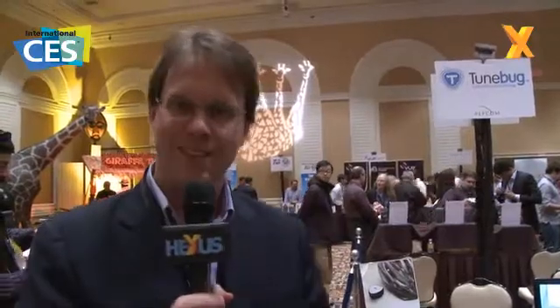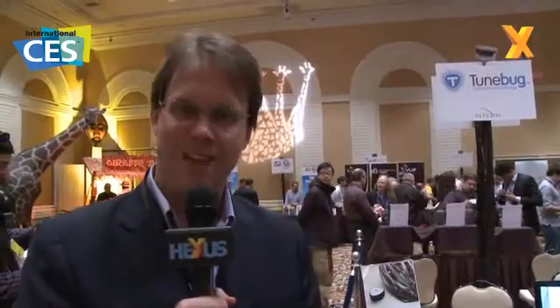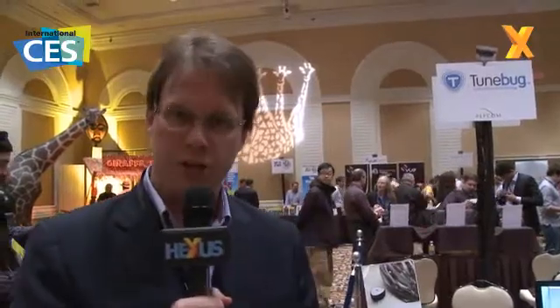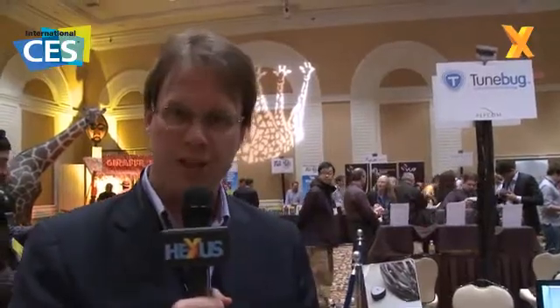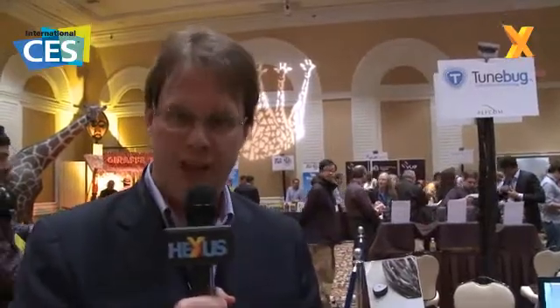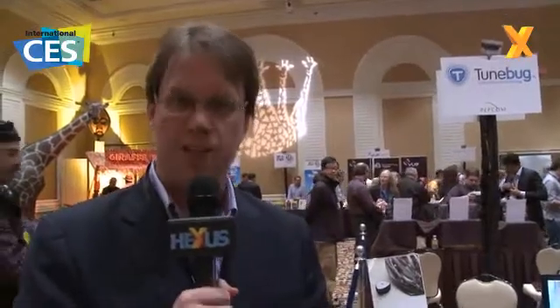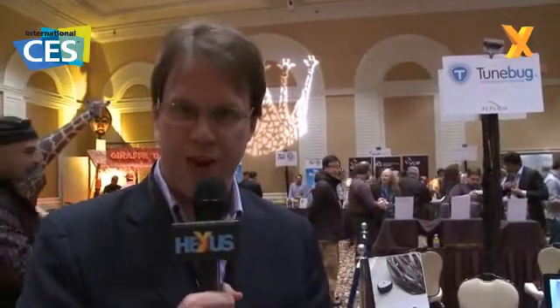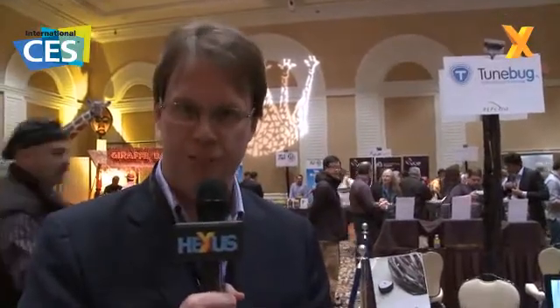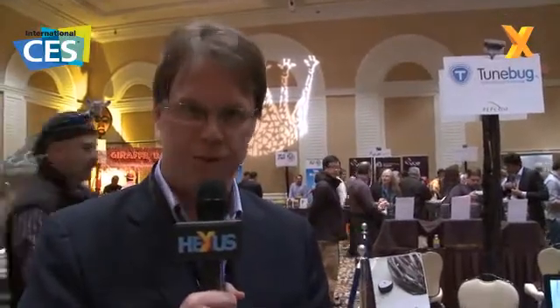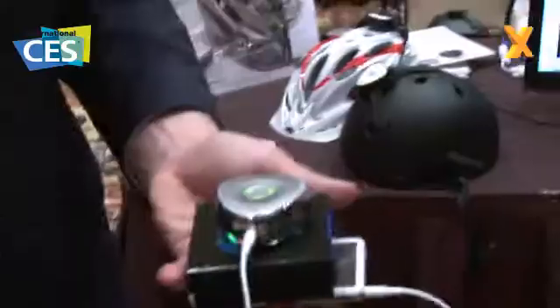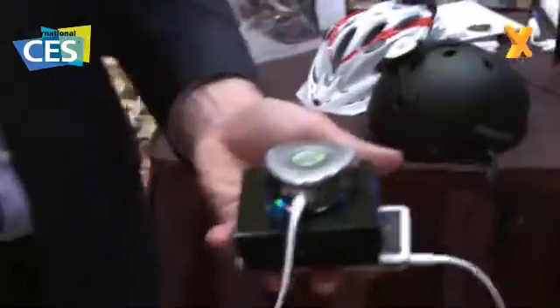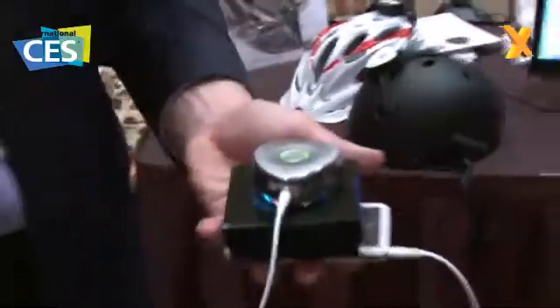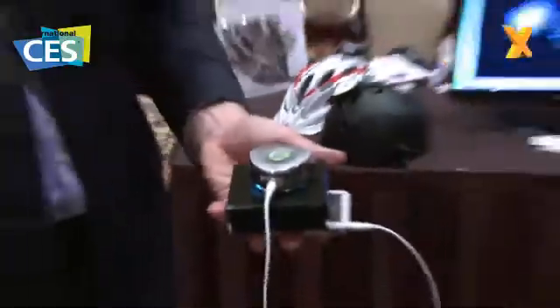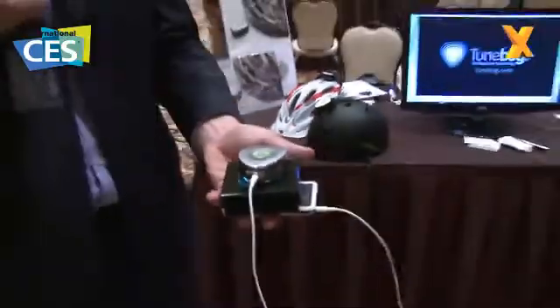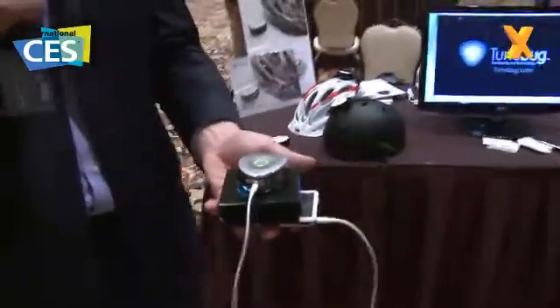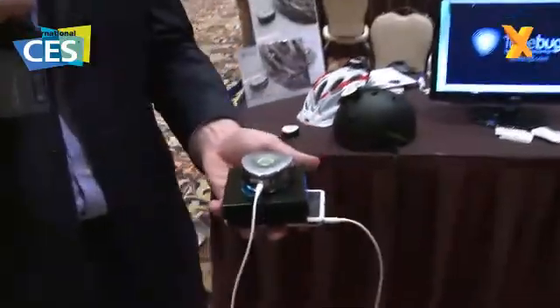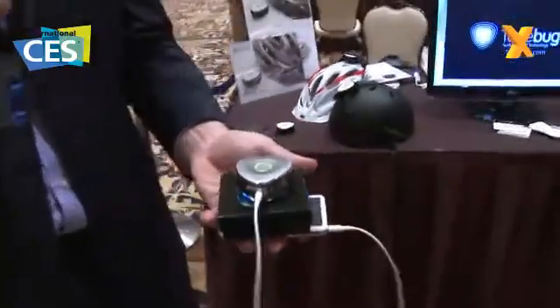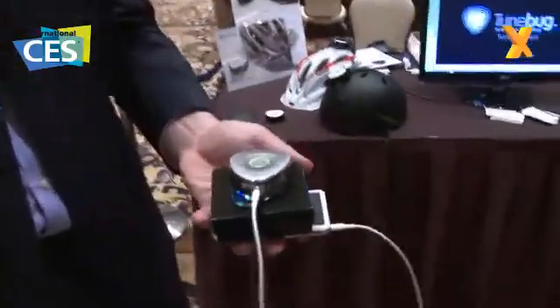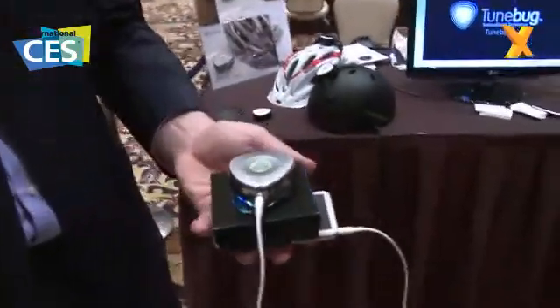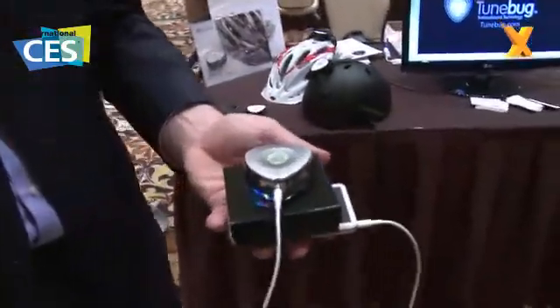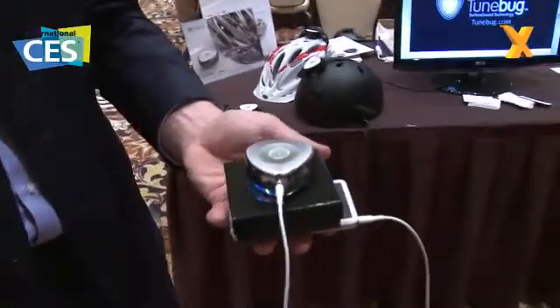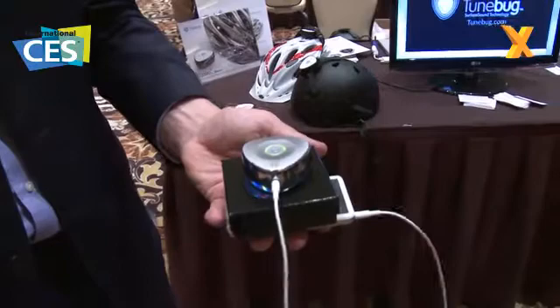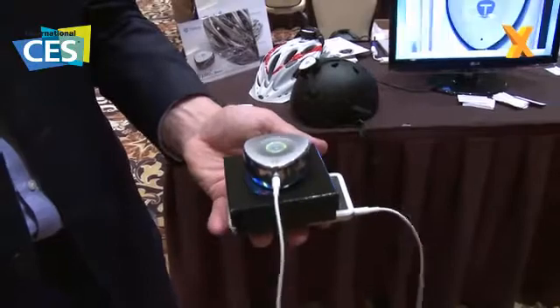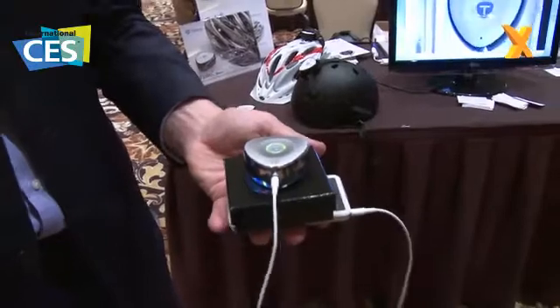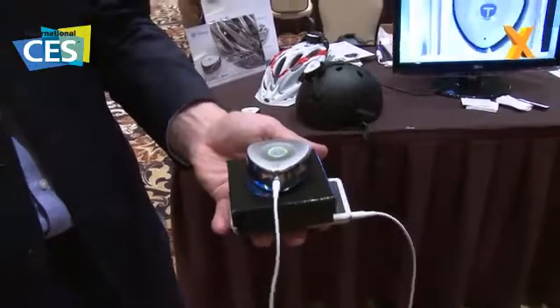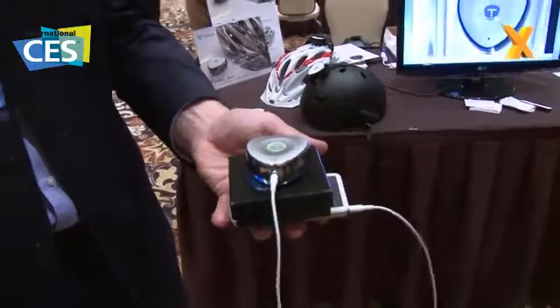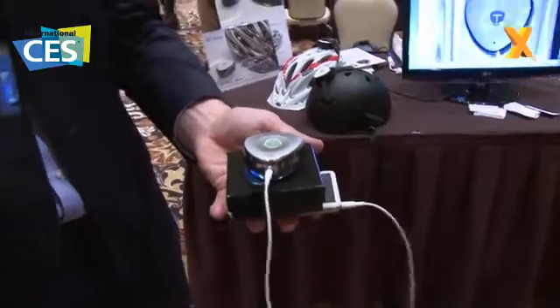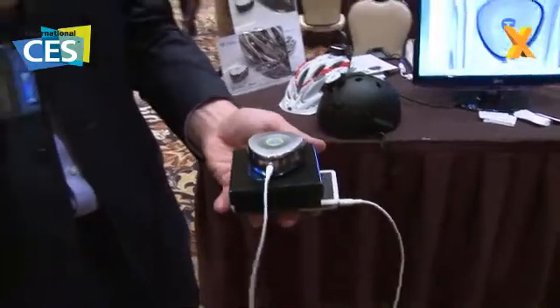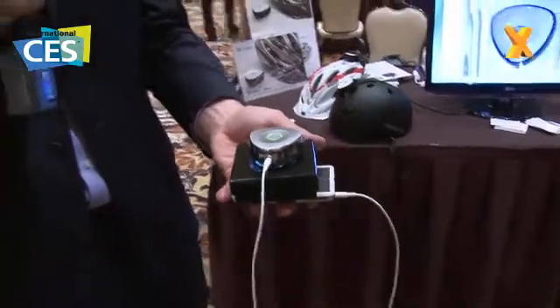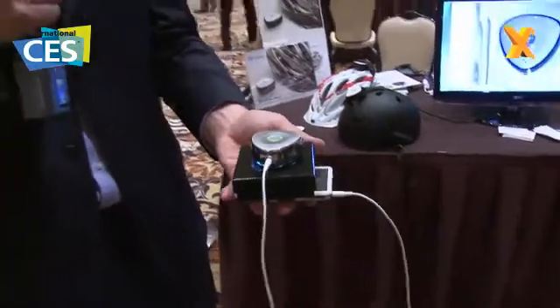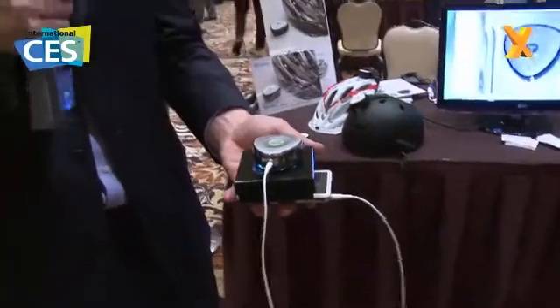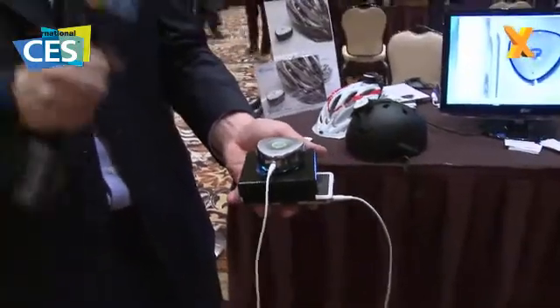Now let's take a look at the Vibe. So what we're looking at here is the Vibe, and let's see if we can pick up a bit of the sound here.